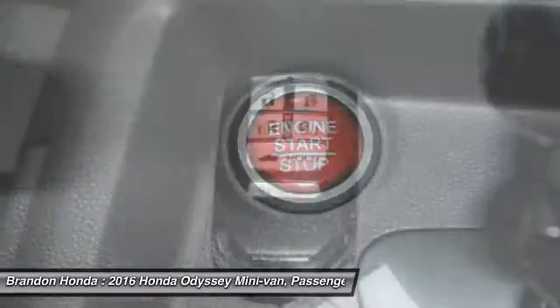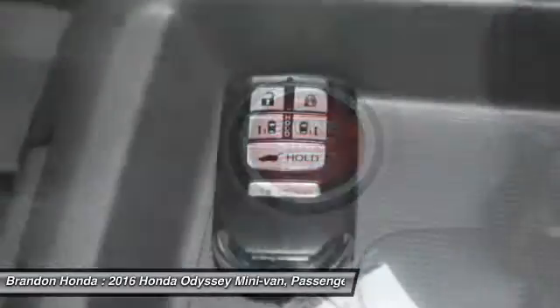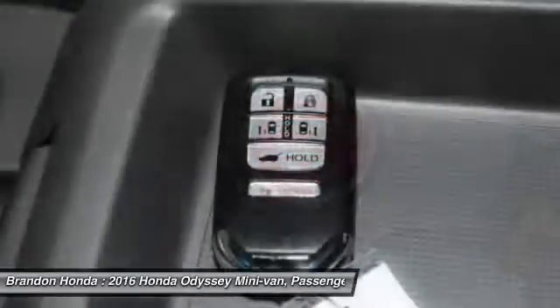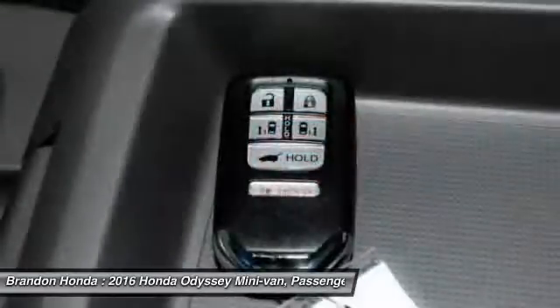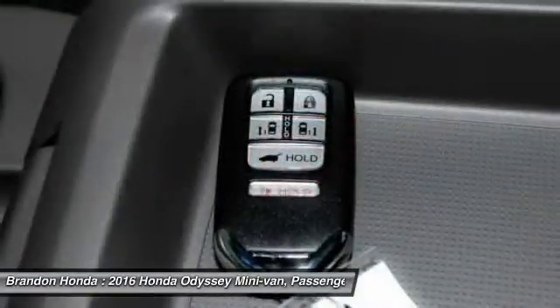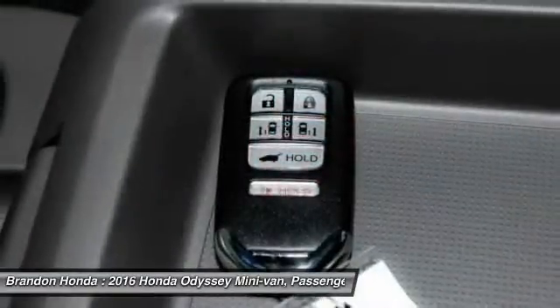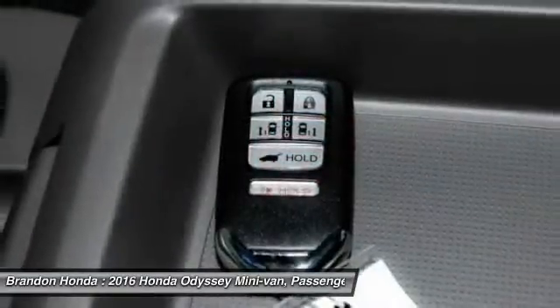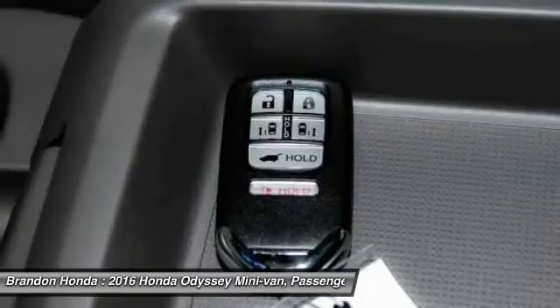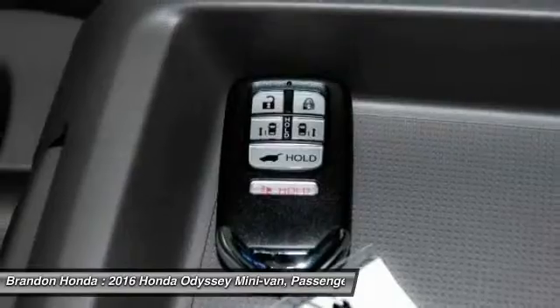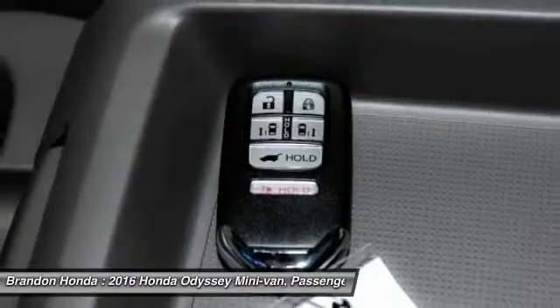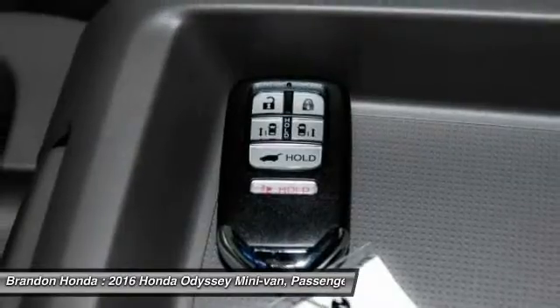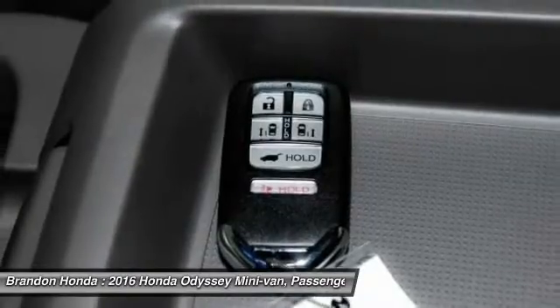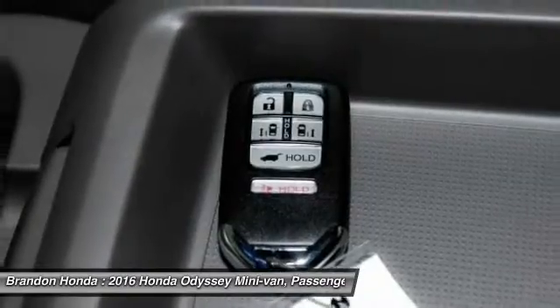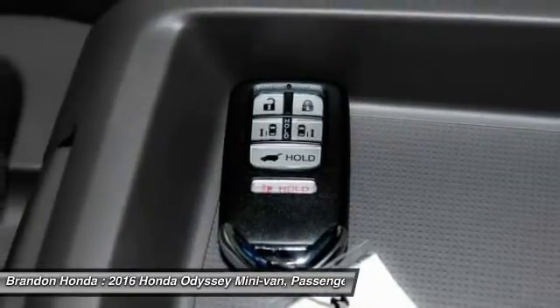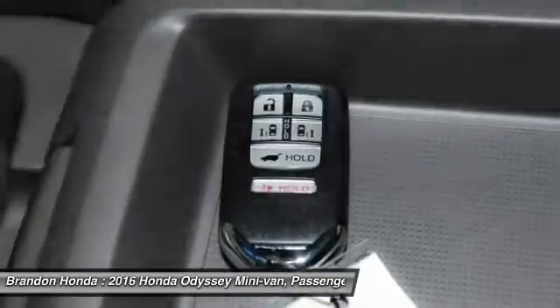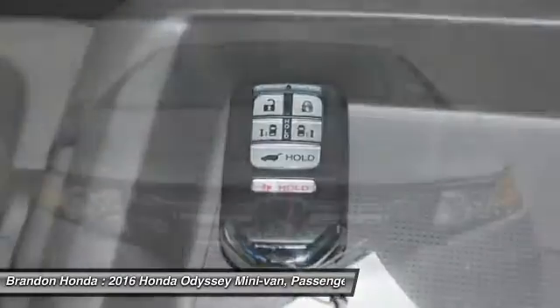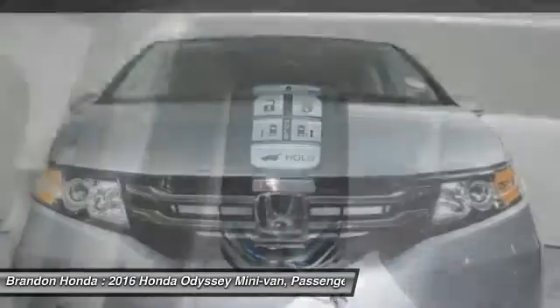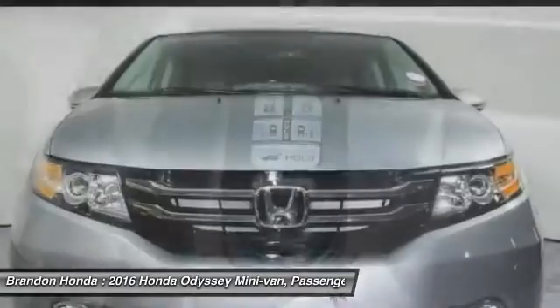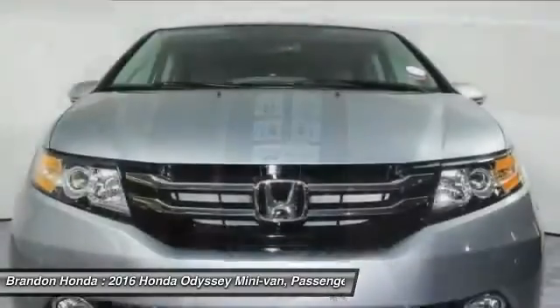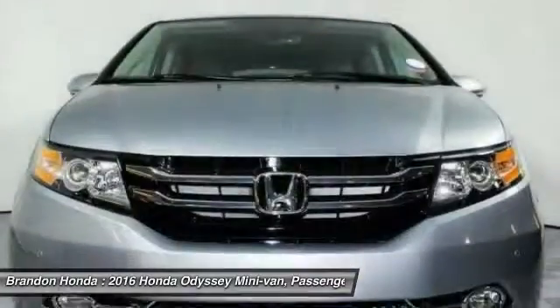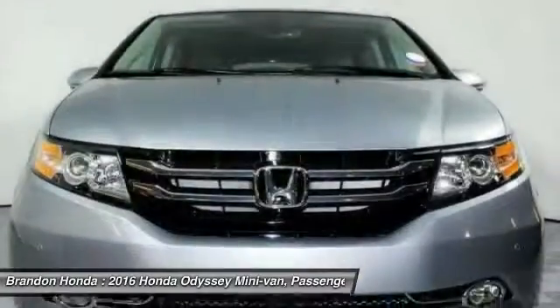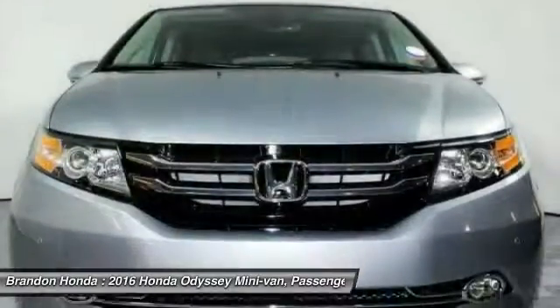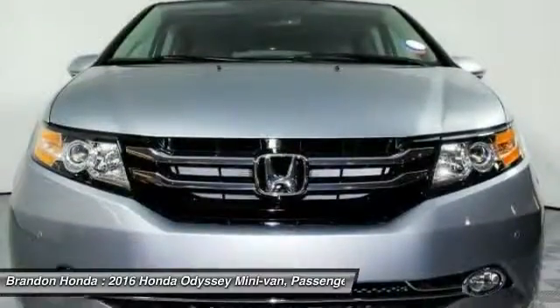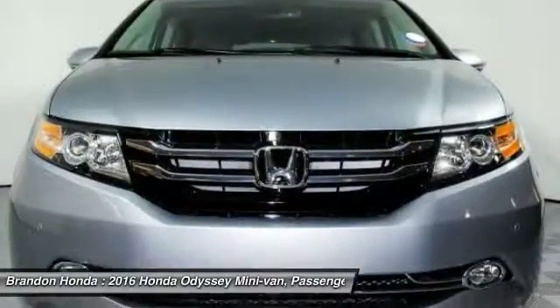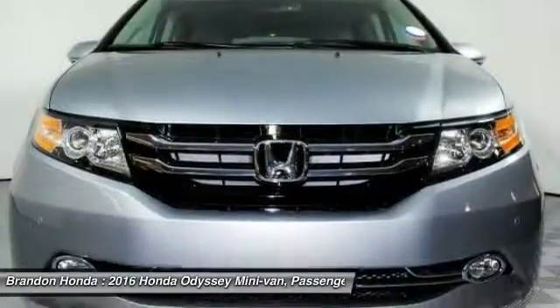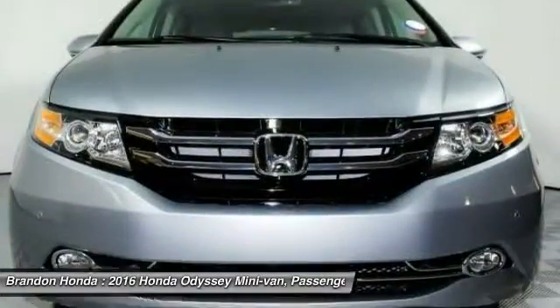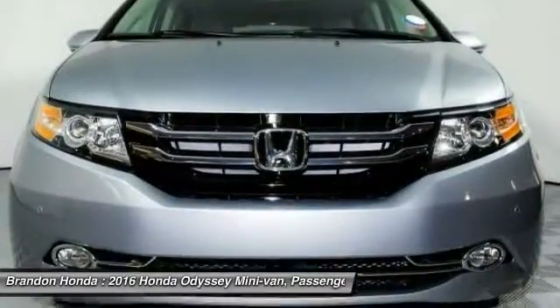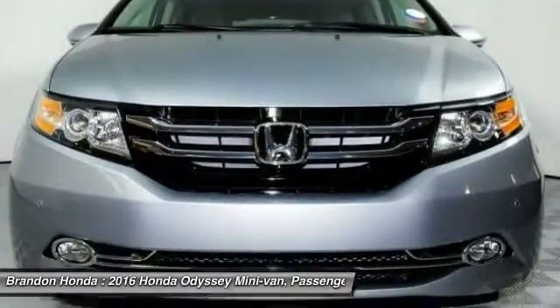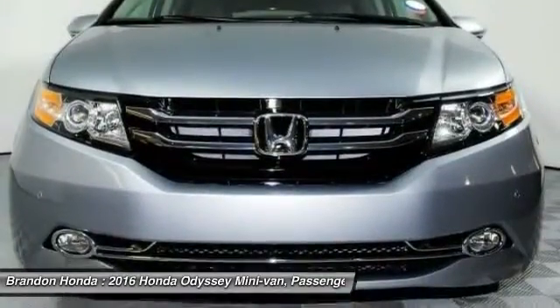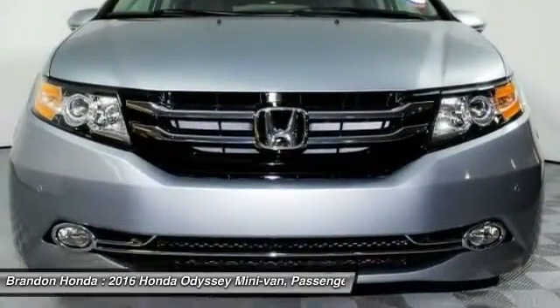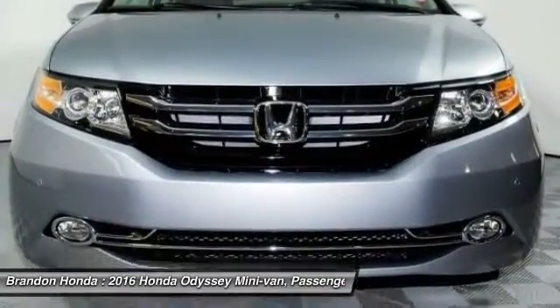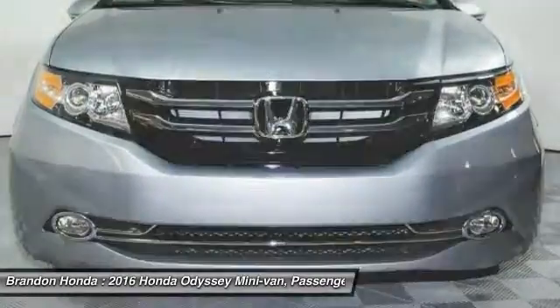Traction control, power liftgate, backup camera, and steering wheel audio controls.